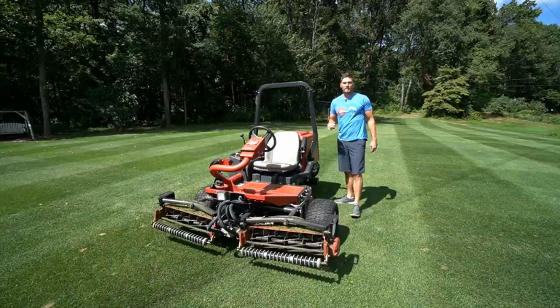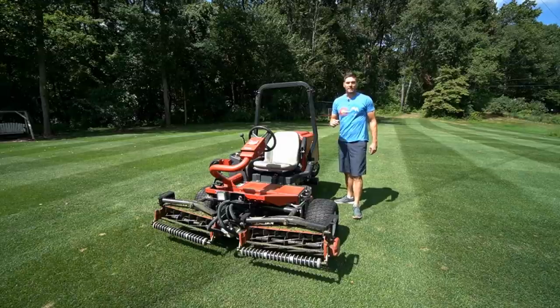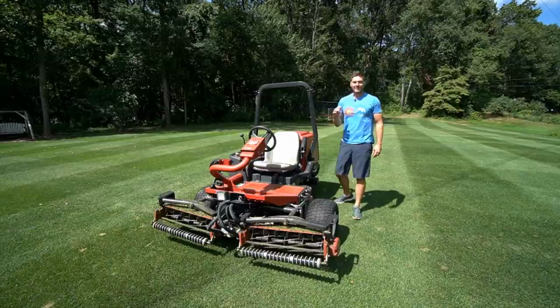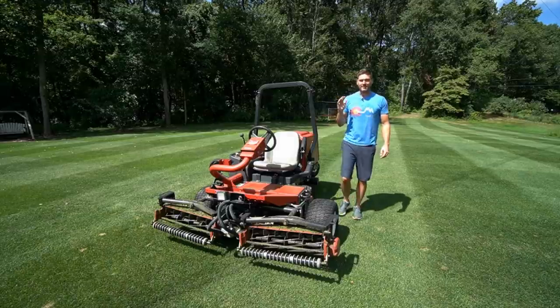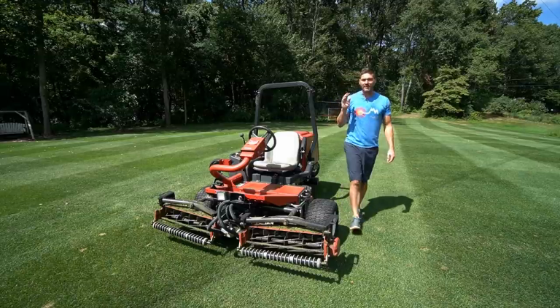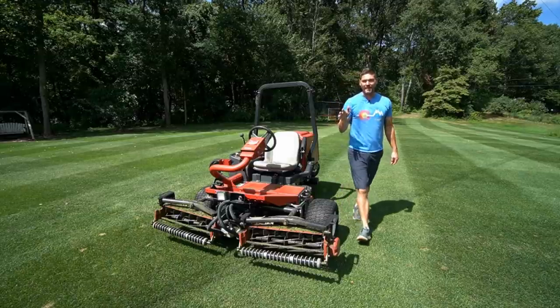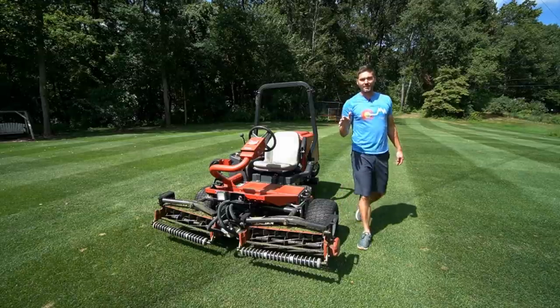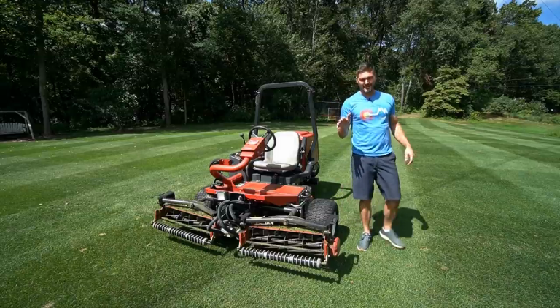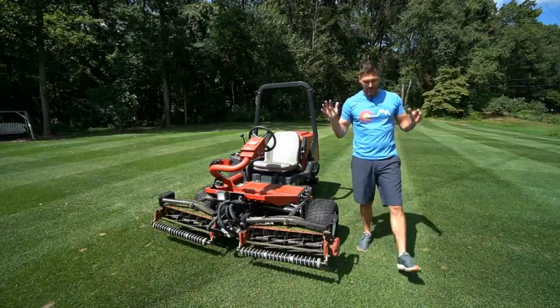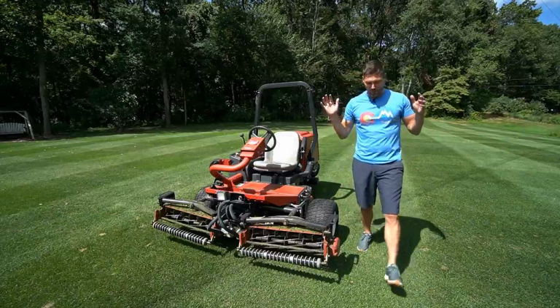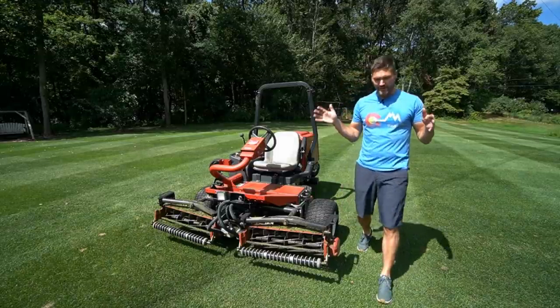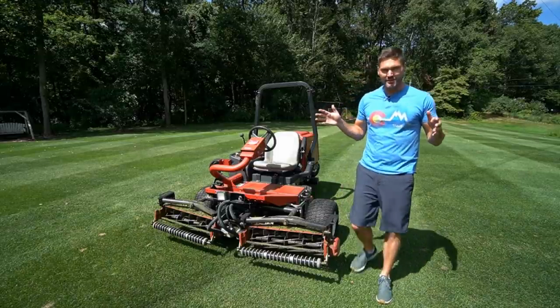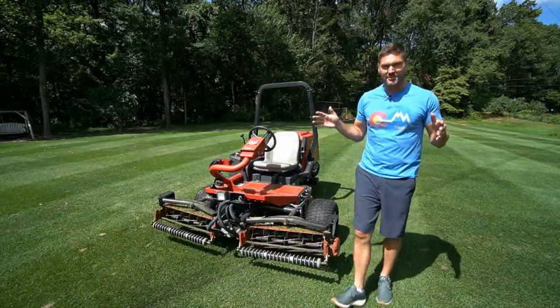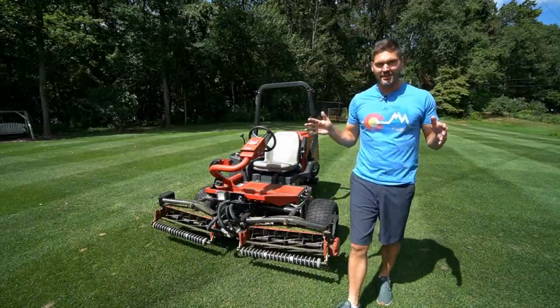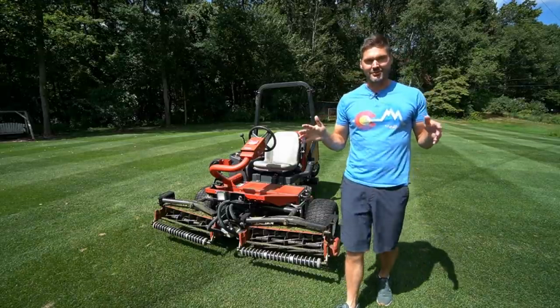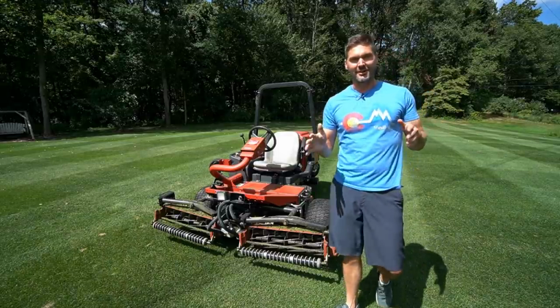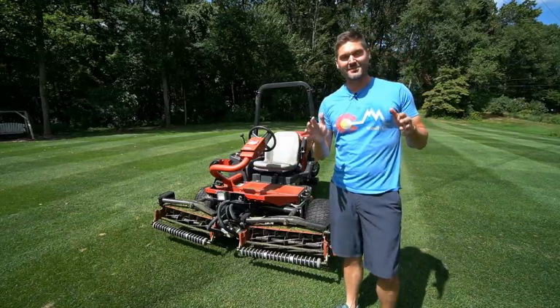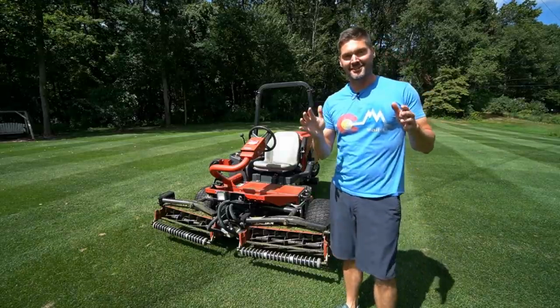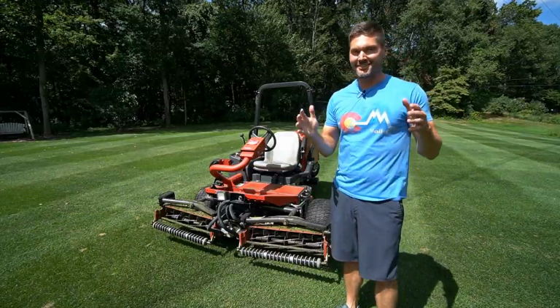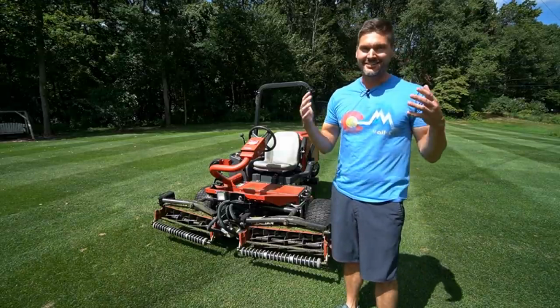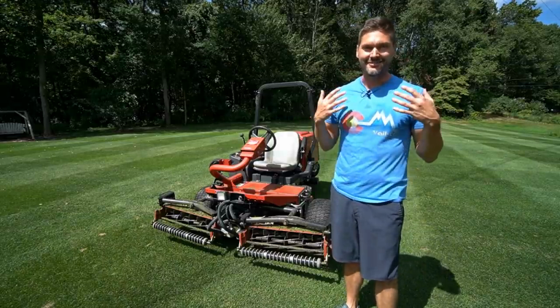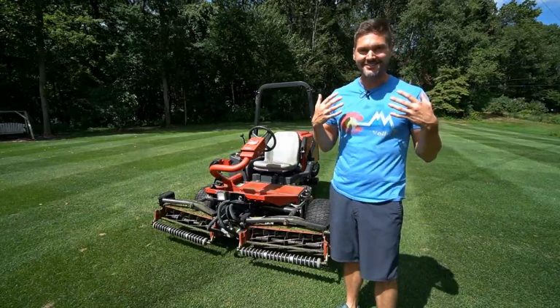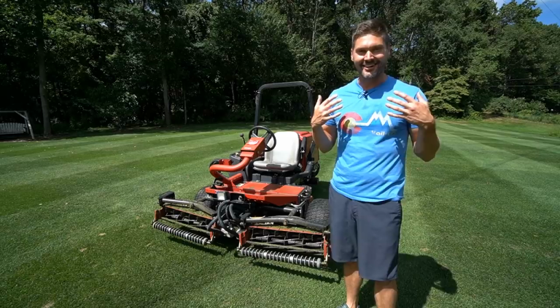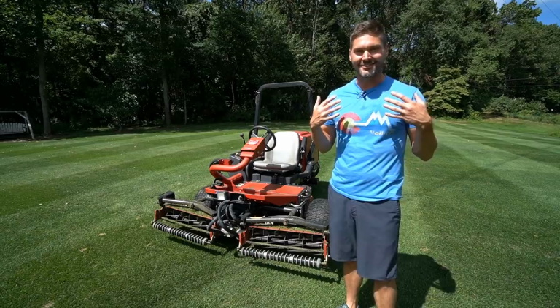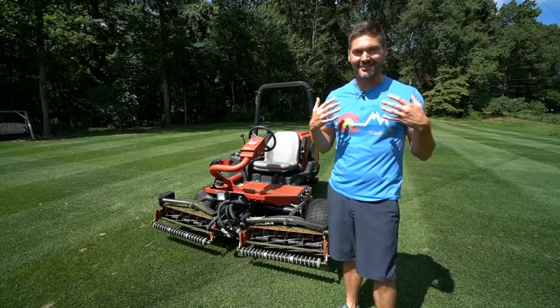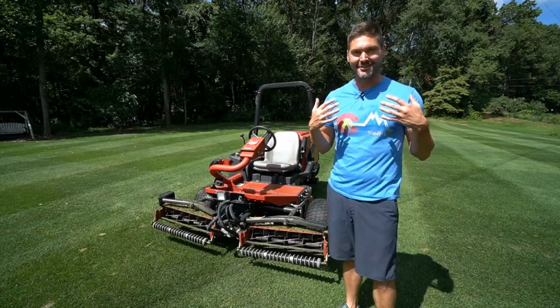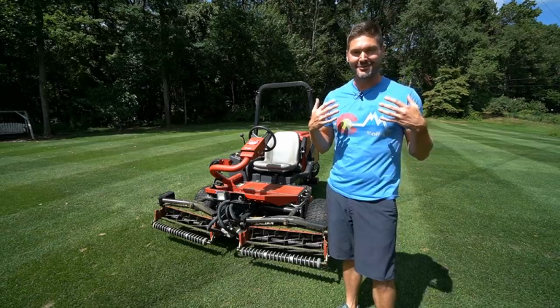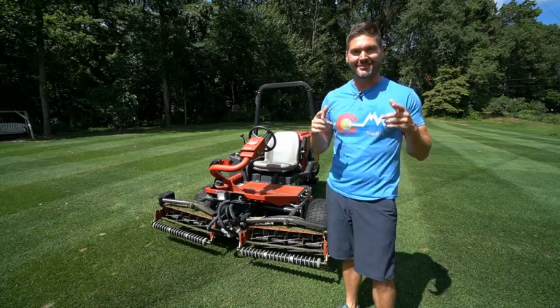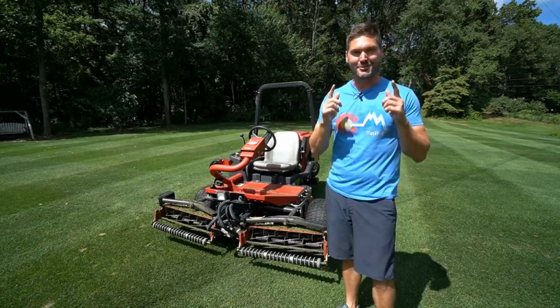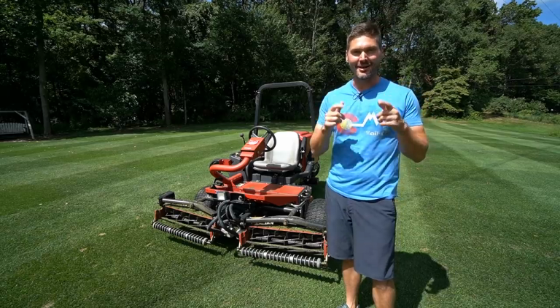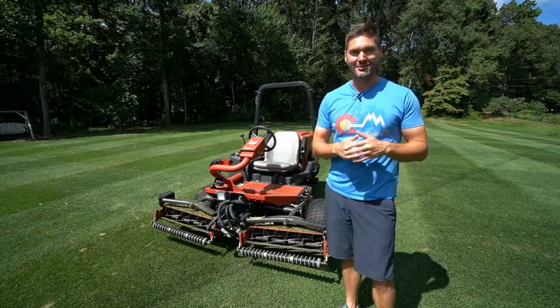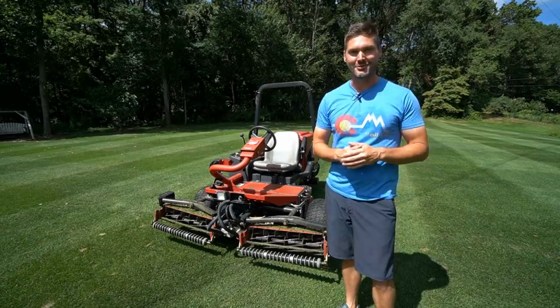Guys, I am cutting my lawn at one inch in length. And I'm telling you, if this guy right here can do it, then you guys can do it too.